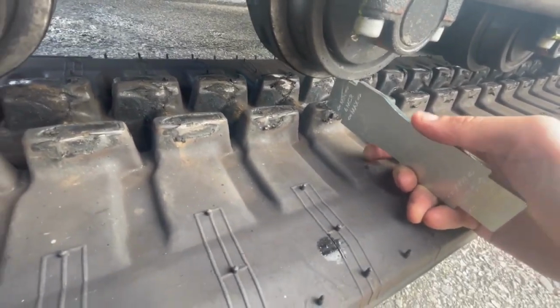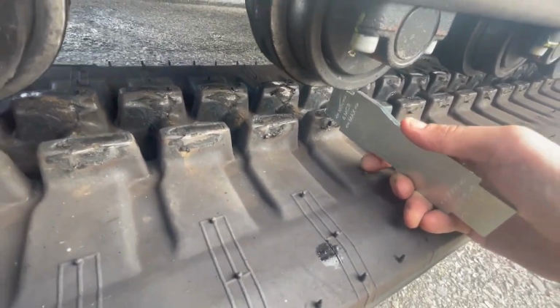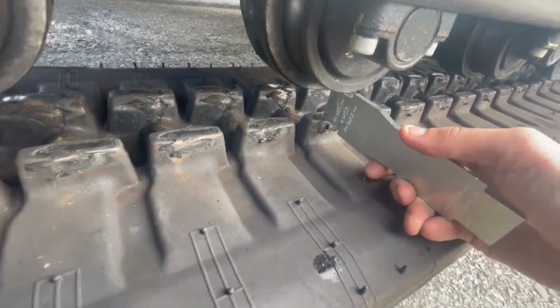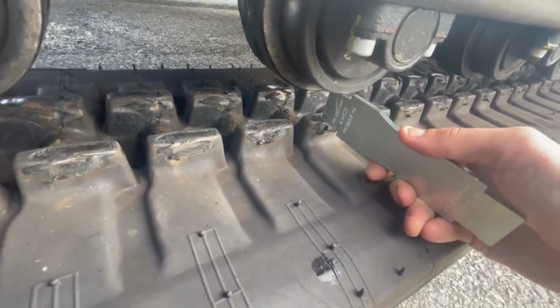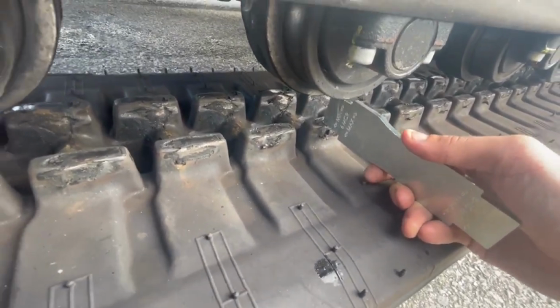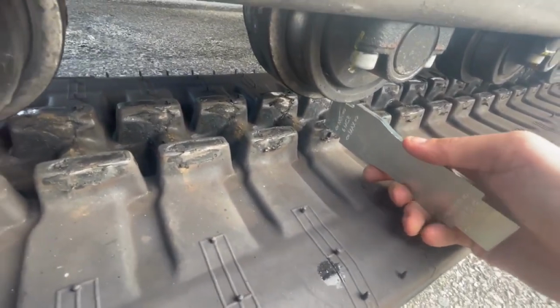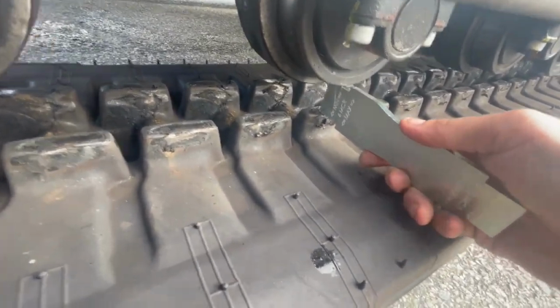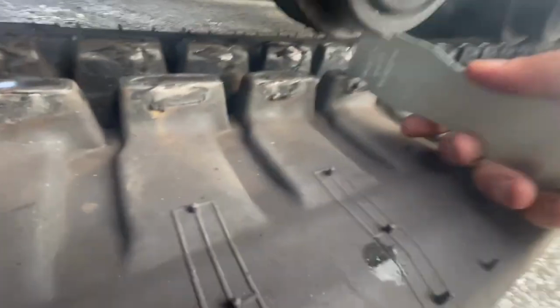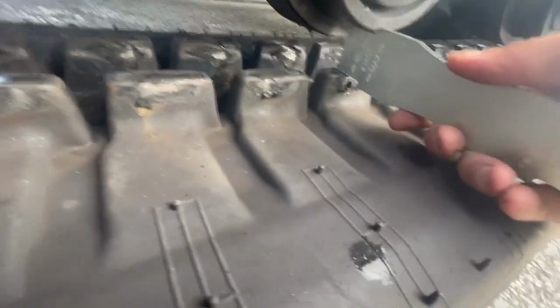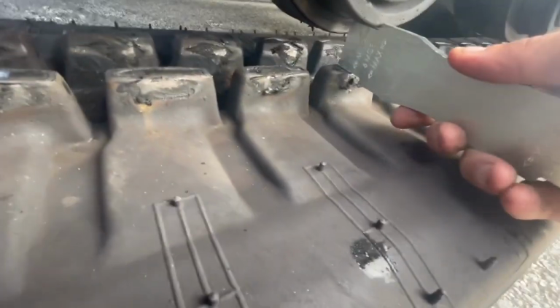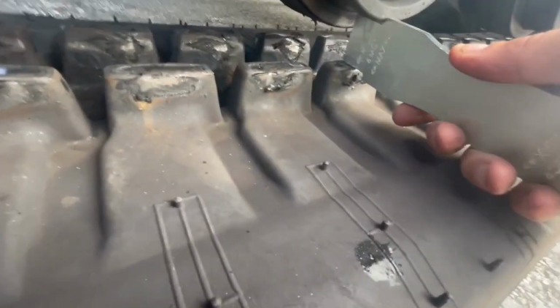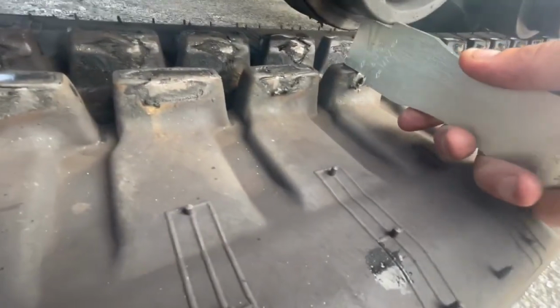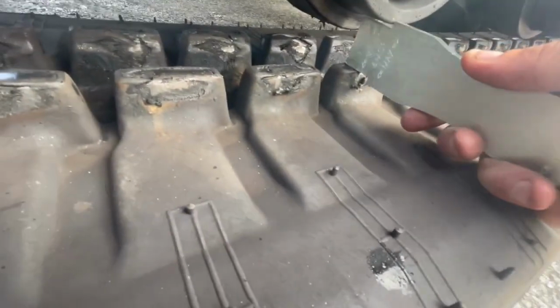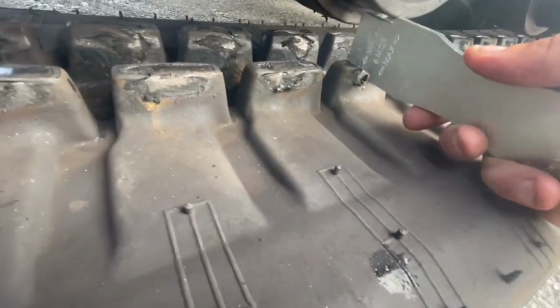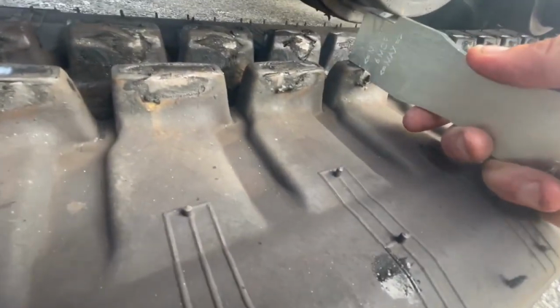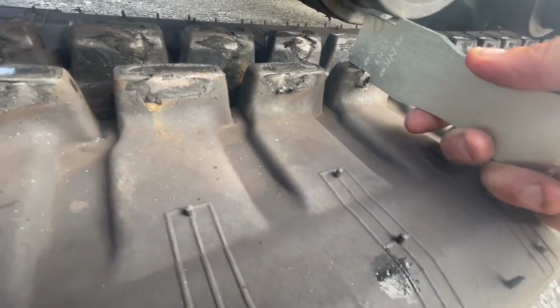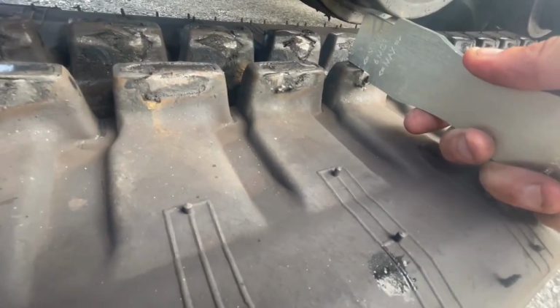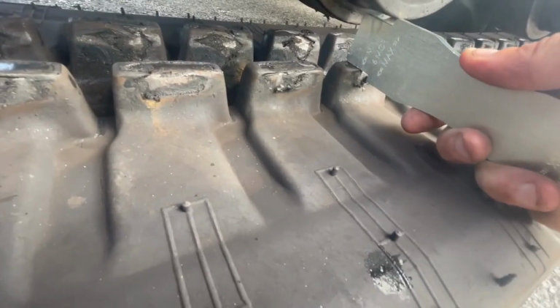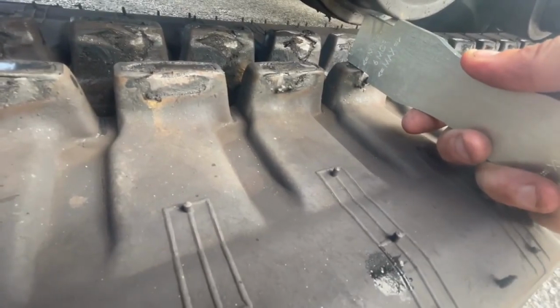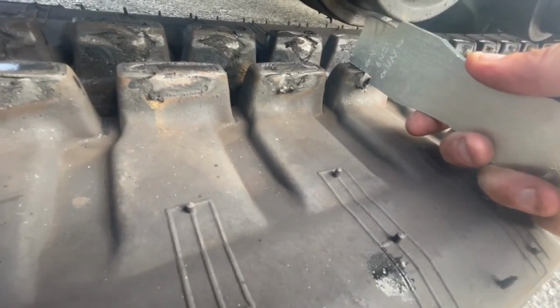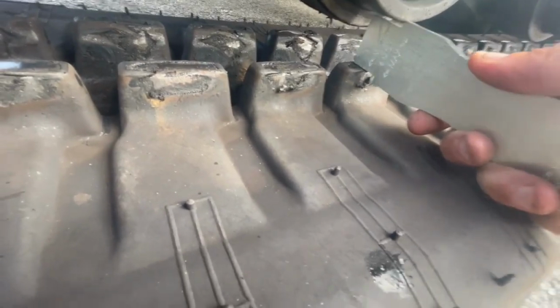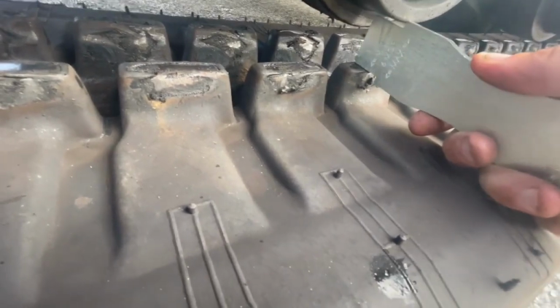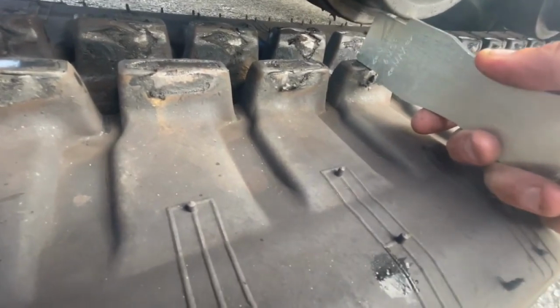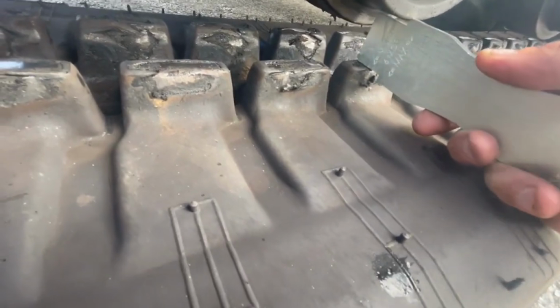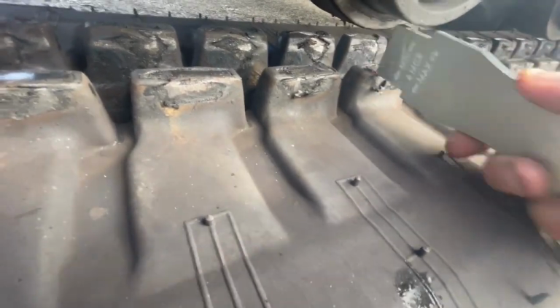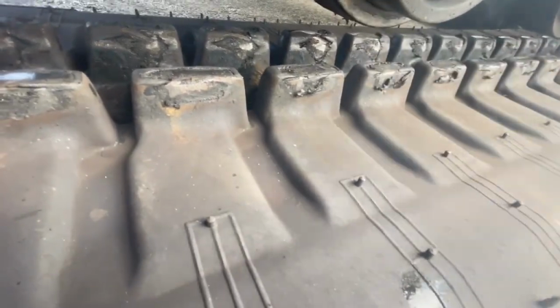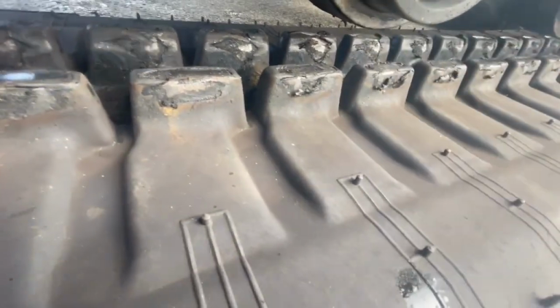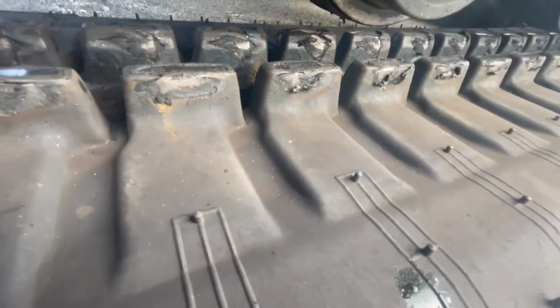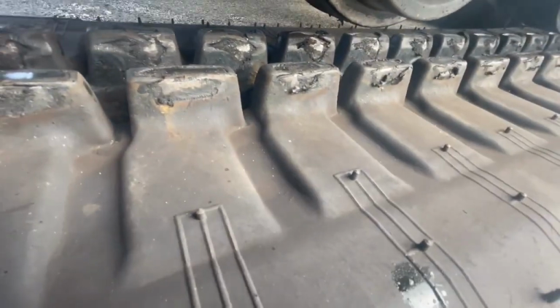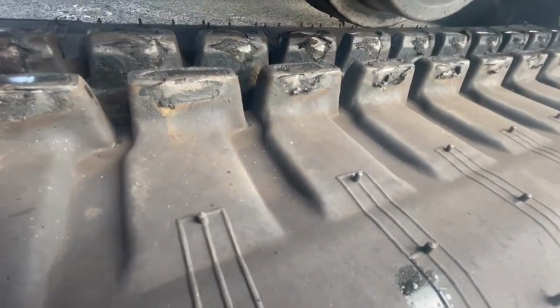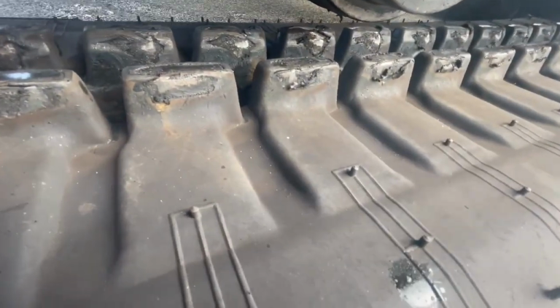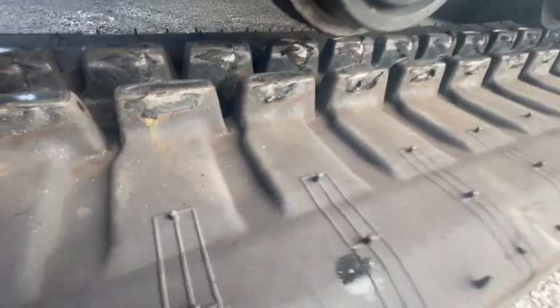But if you can slide it all the way in, past that step as well, then you know that you are running it a little bit too loose.